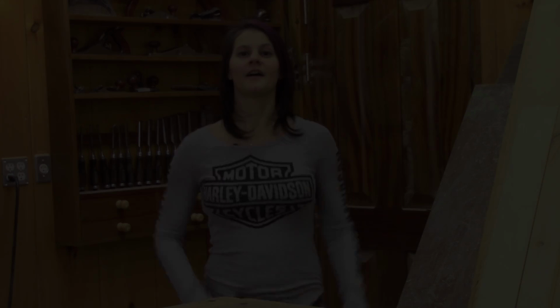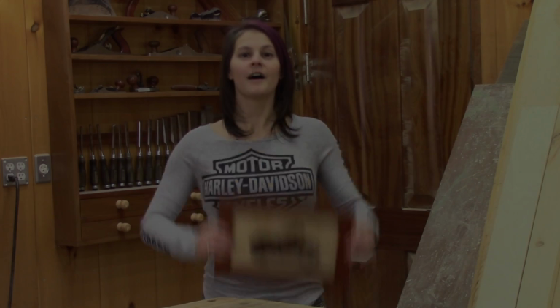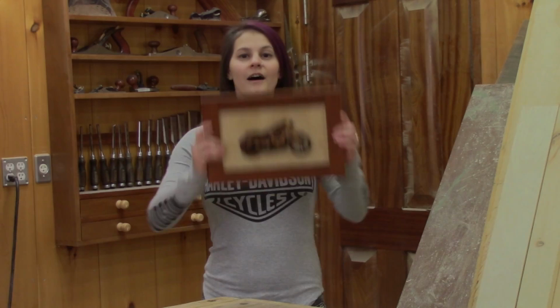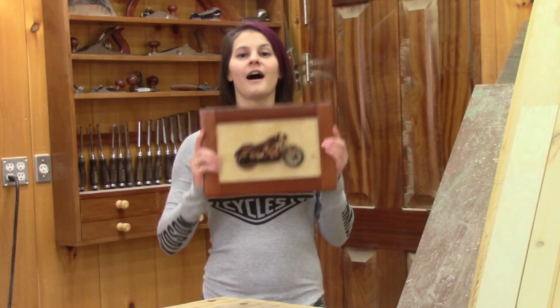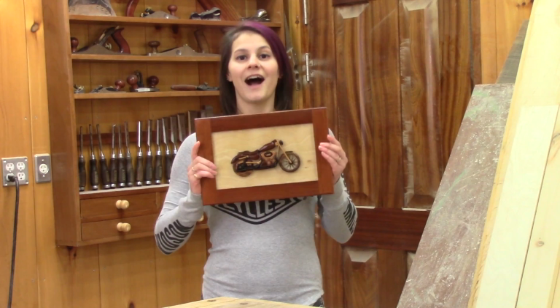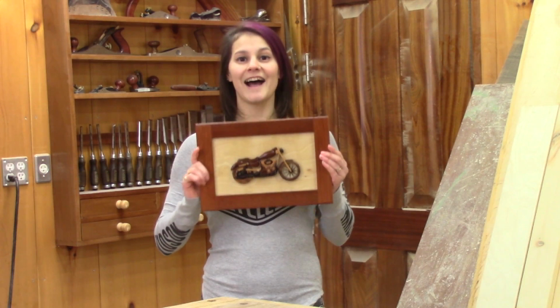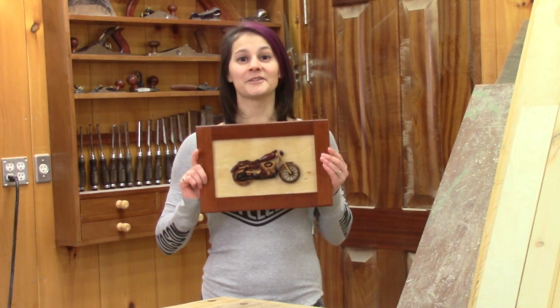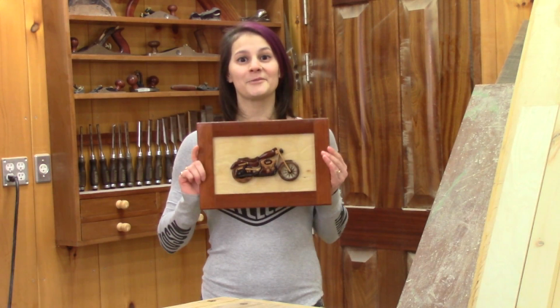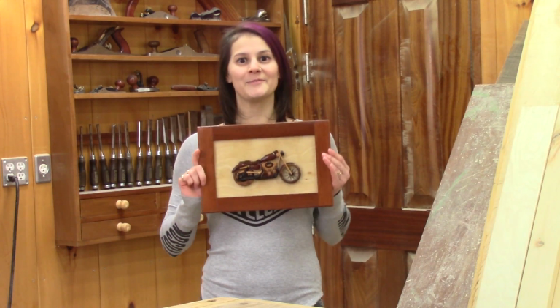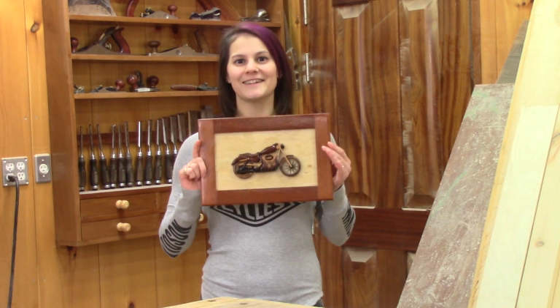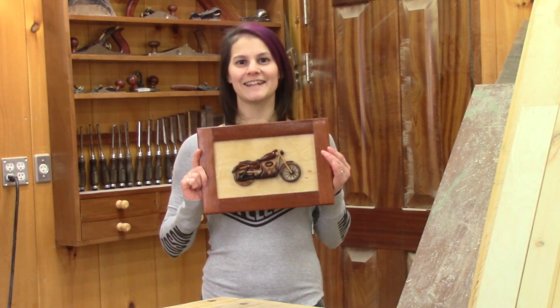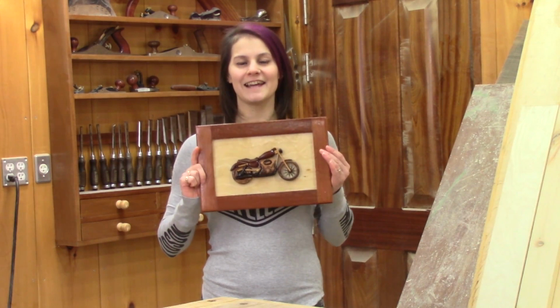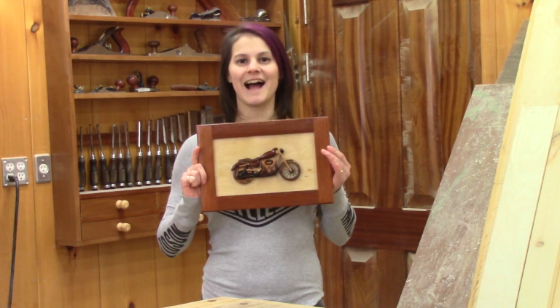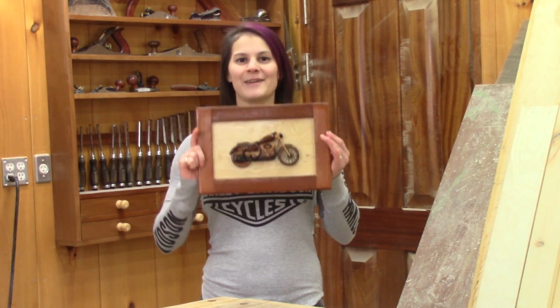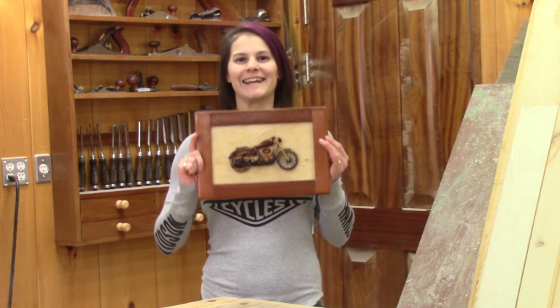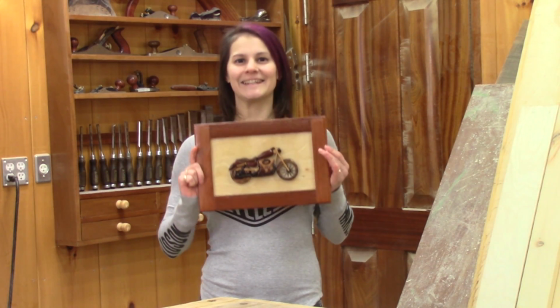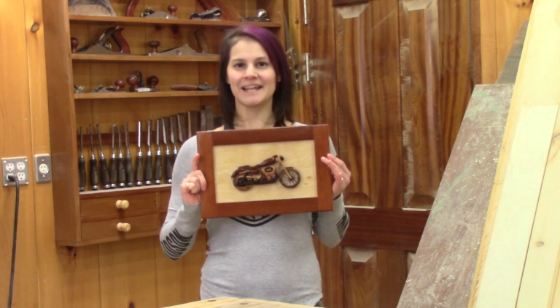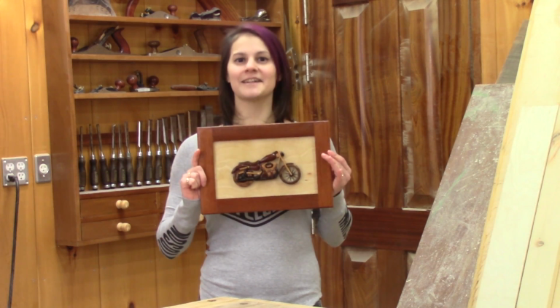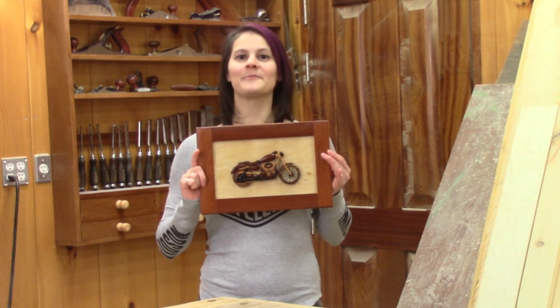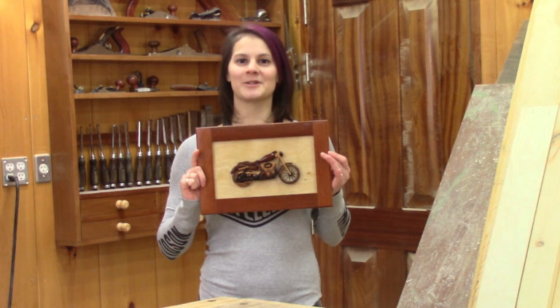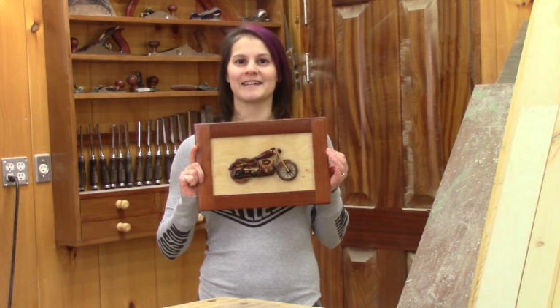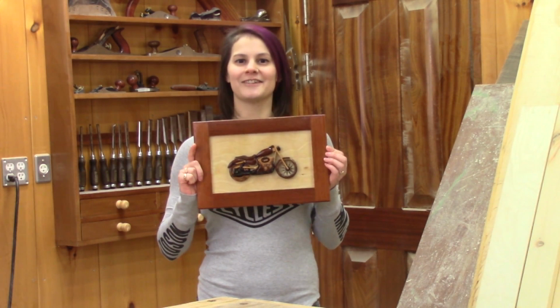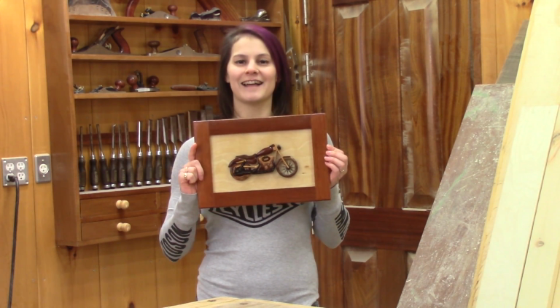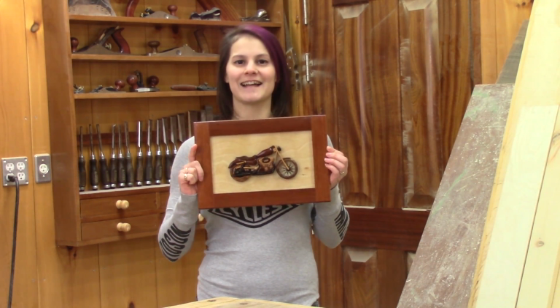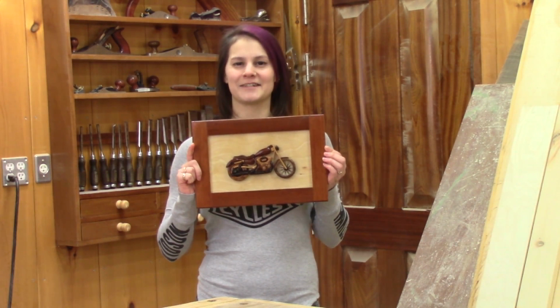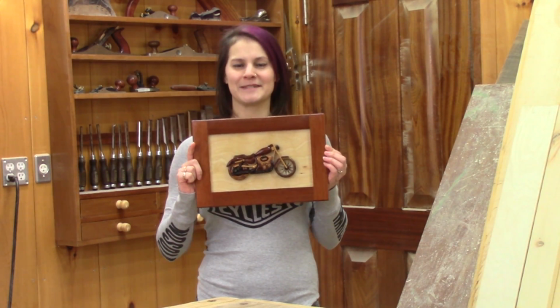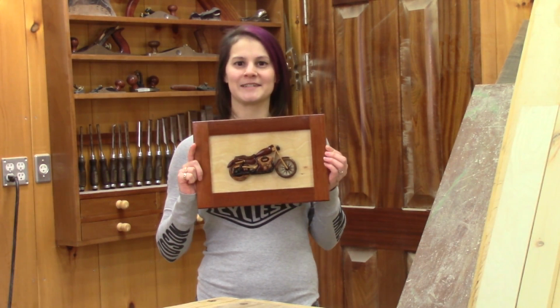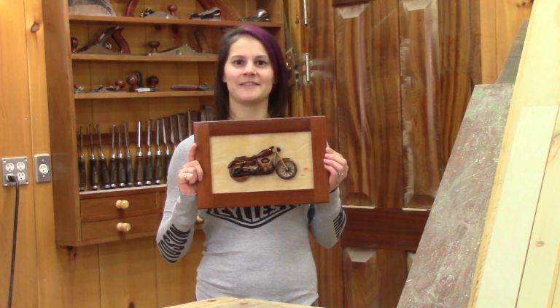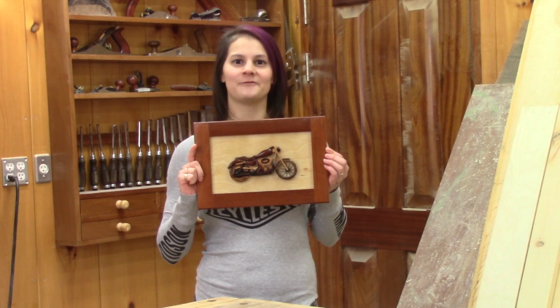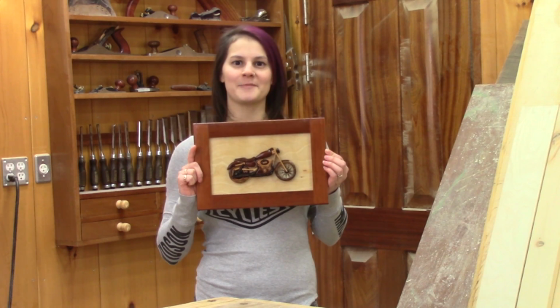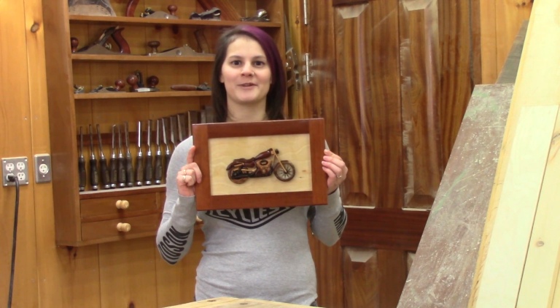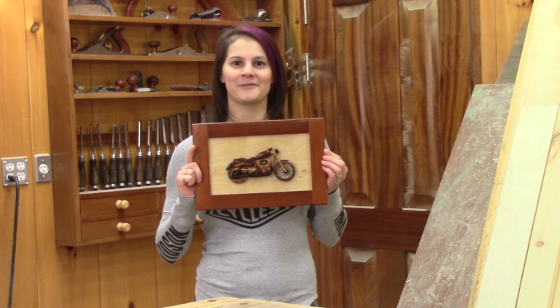Hi! On The Woodpecker today, I made an Intarsia motorcycle as a Christmas gift for my boyfriend.